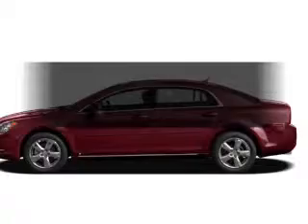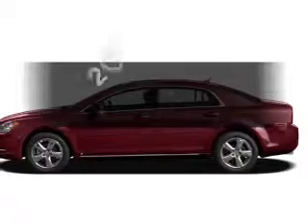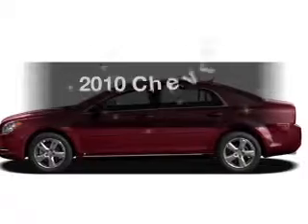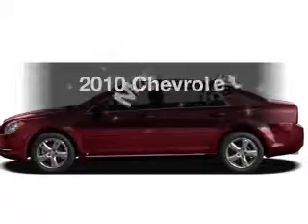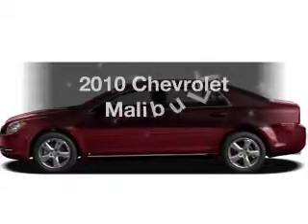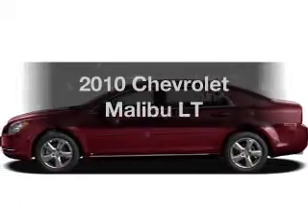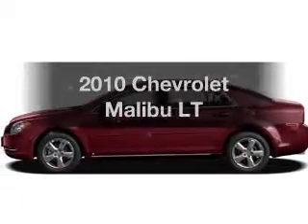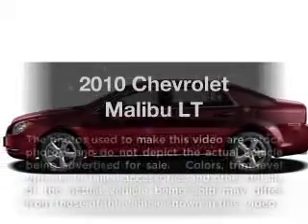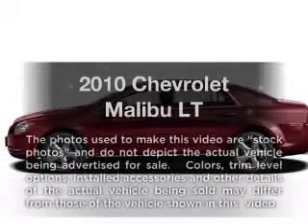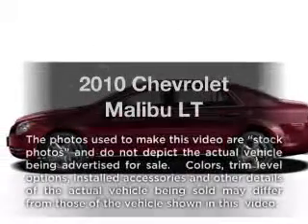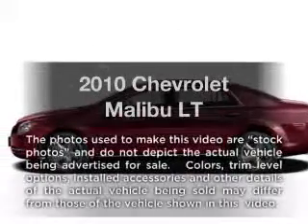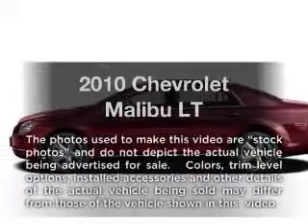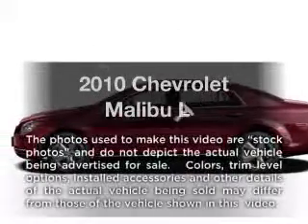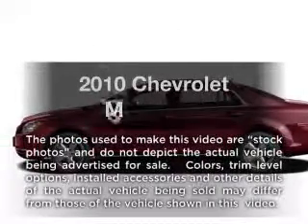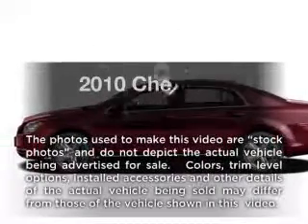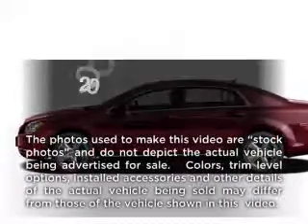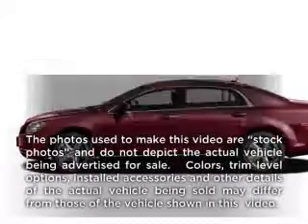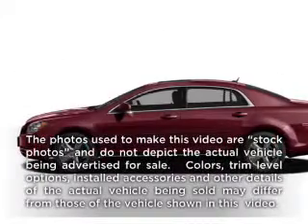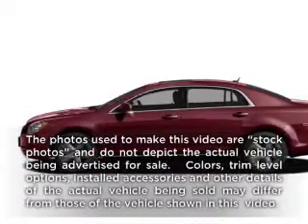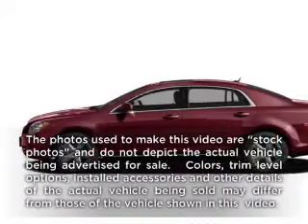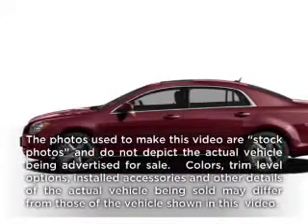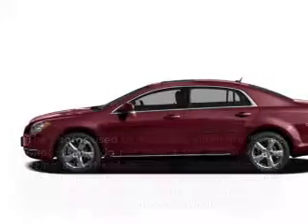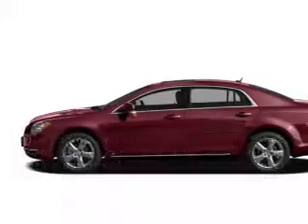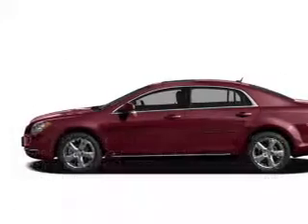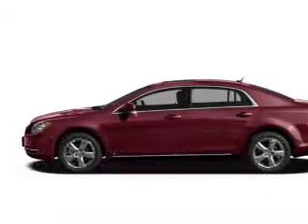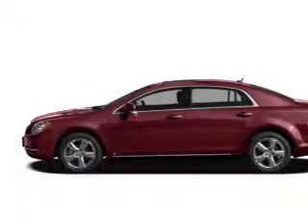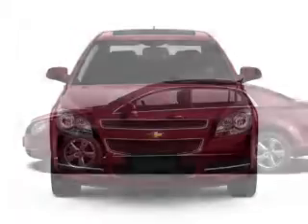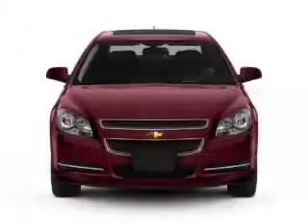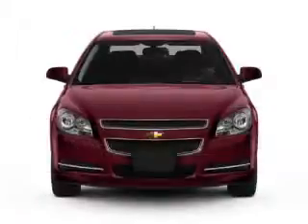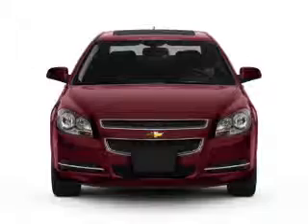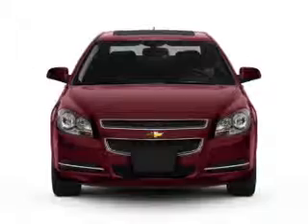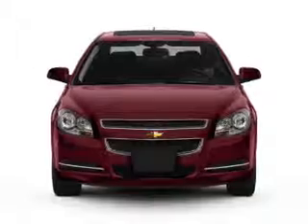Presenting the 2010 Chevrolet Malibu. If you're looking for a first-rate auto, this one could be yours today.